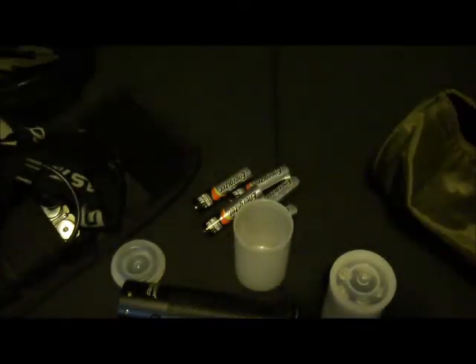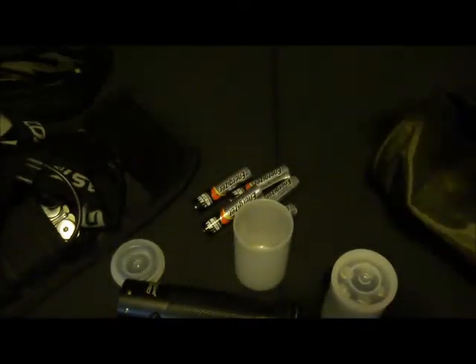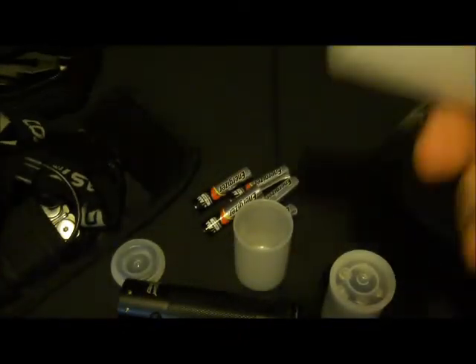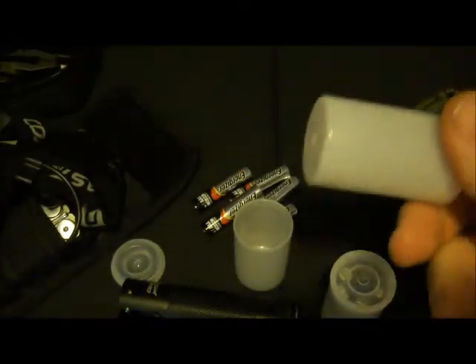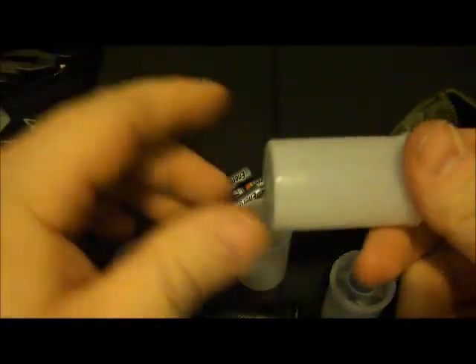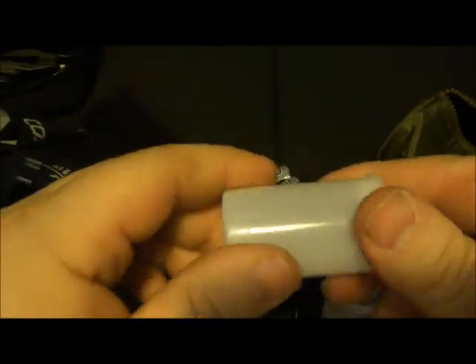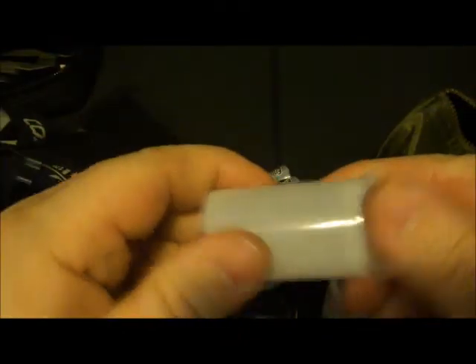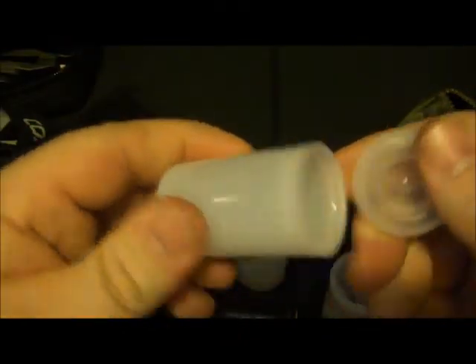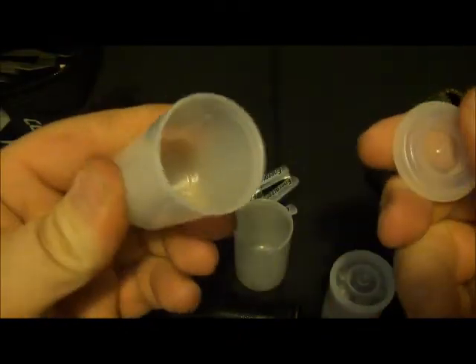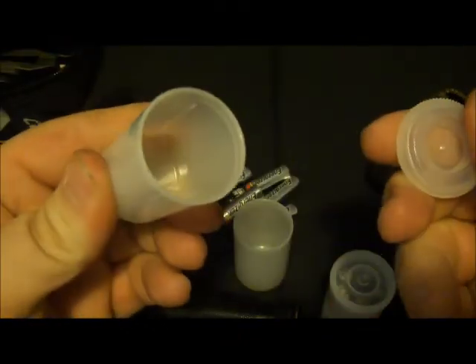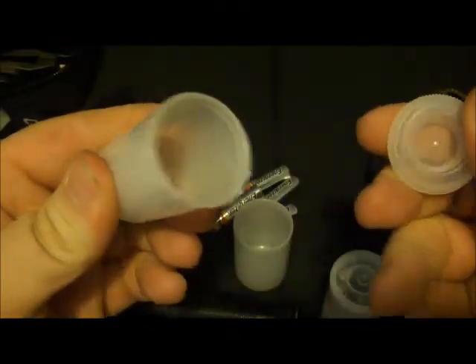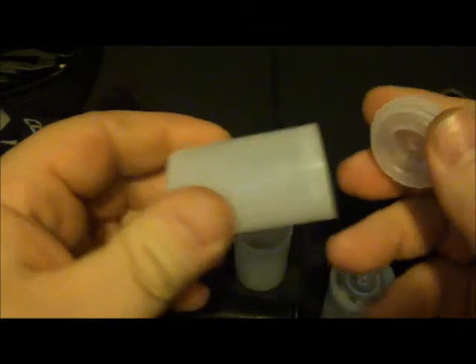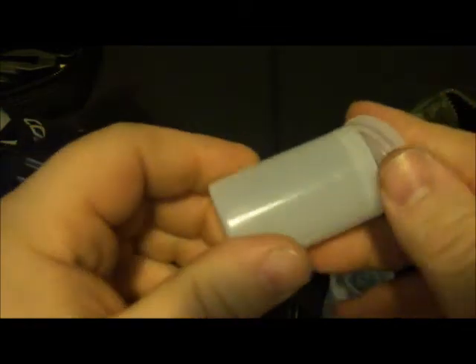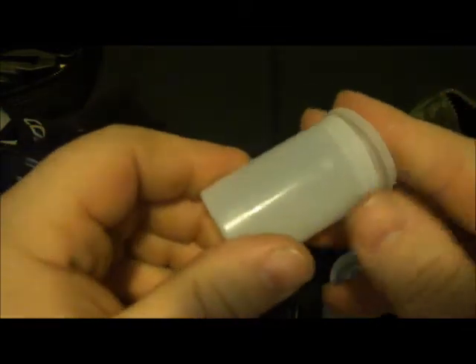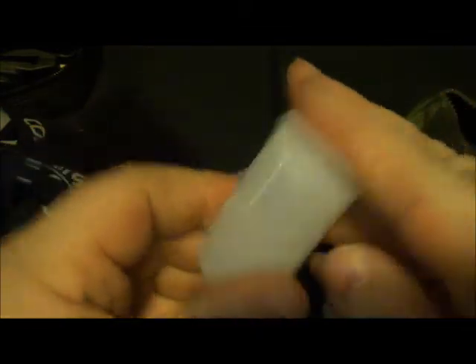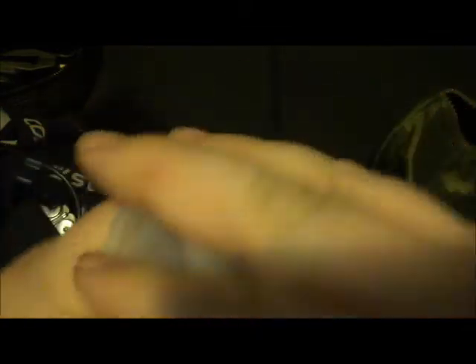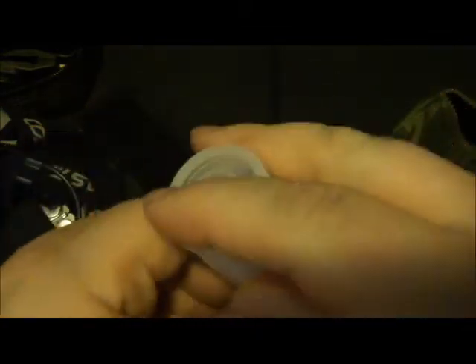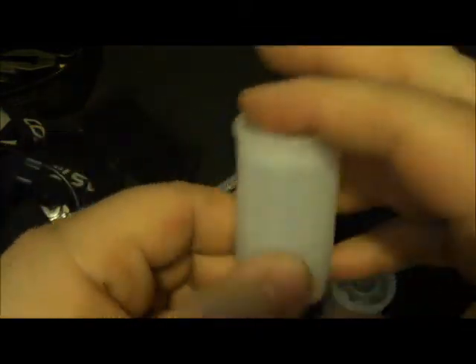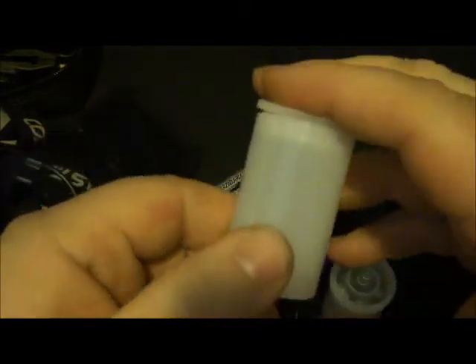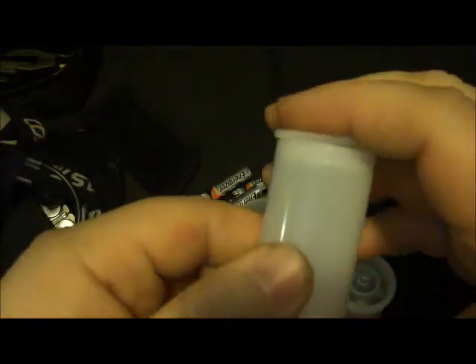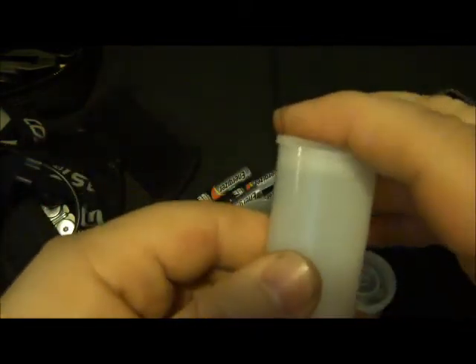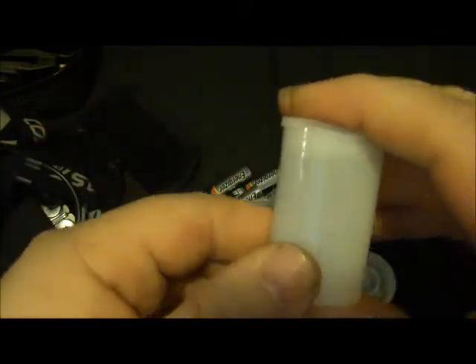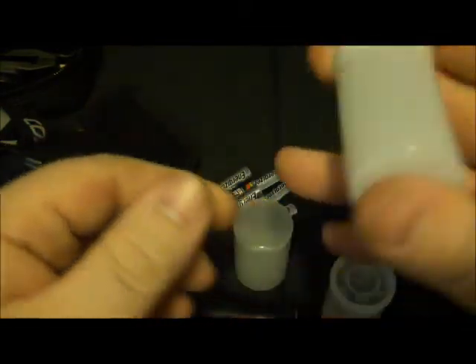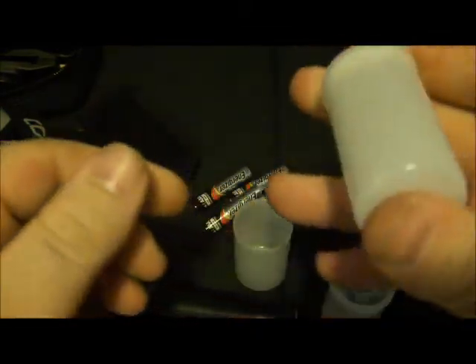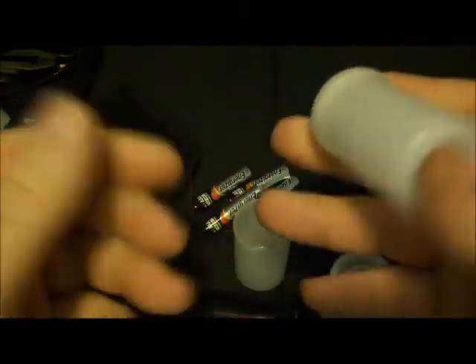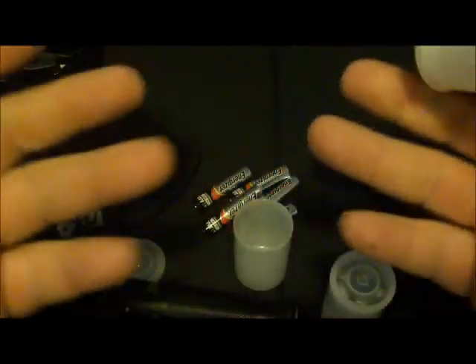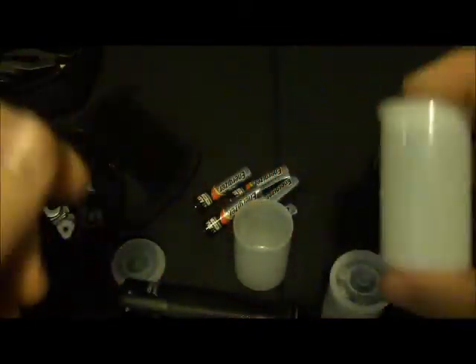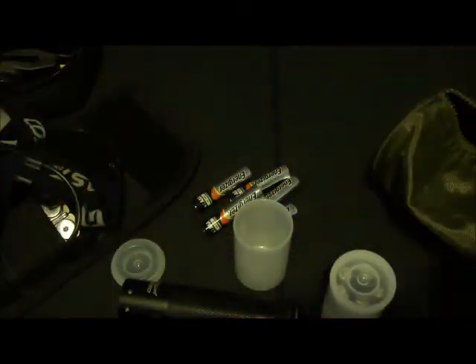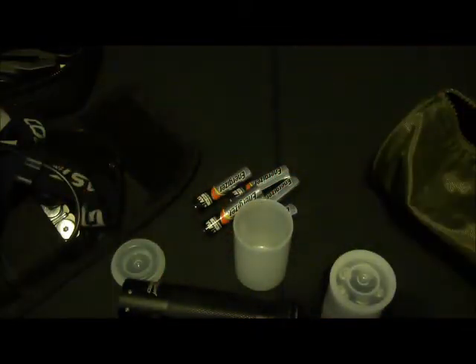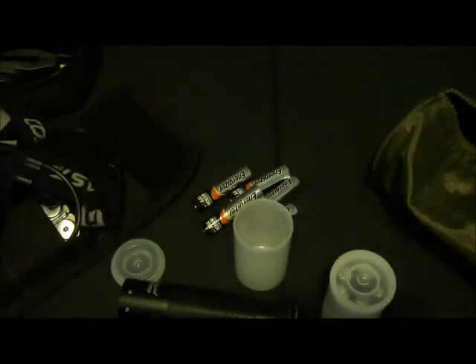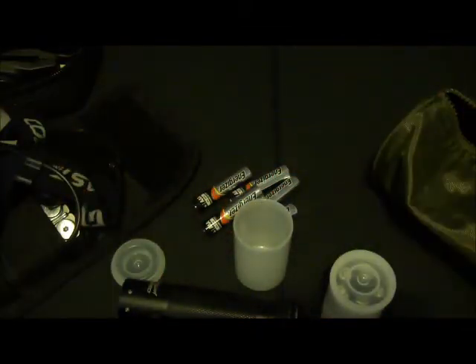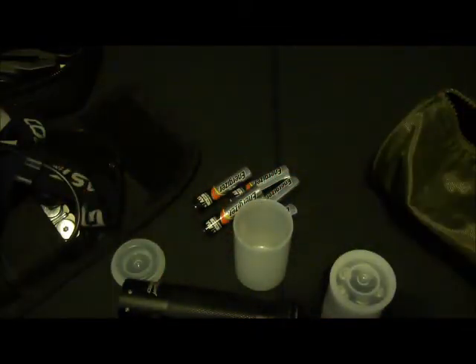That's one of the ways you can reuse a film canister. If you guys have any comments or other ideas, let me know. Thanks.